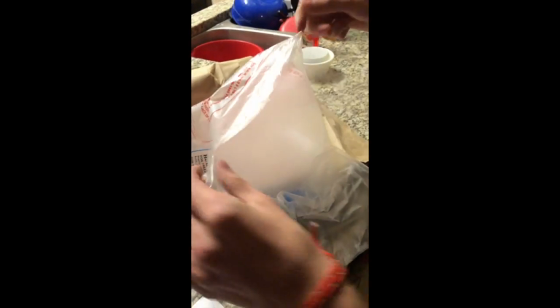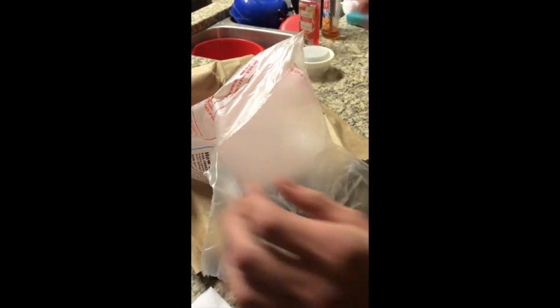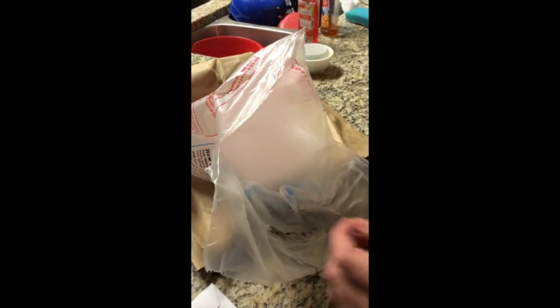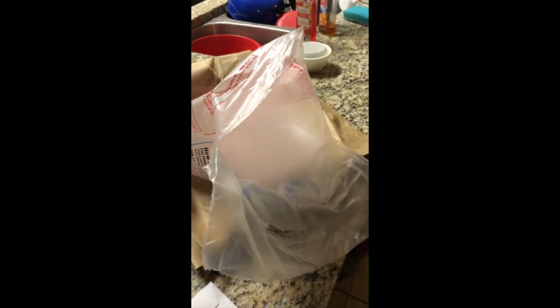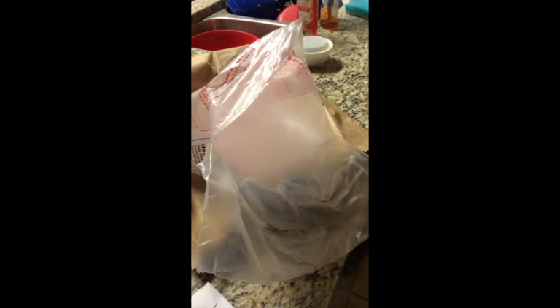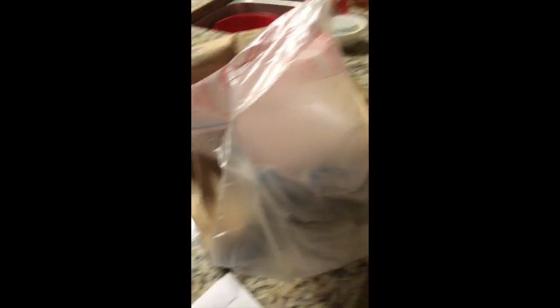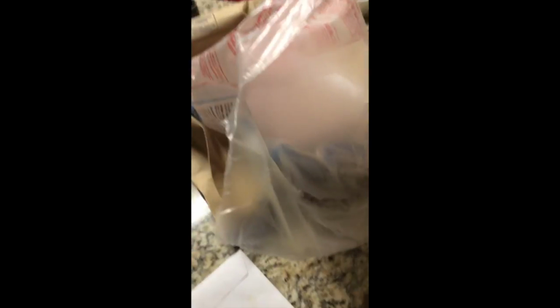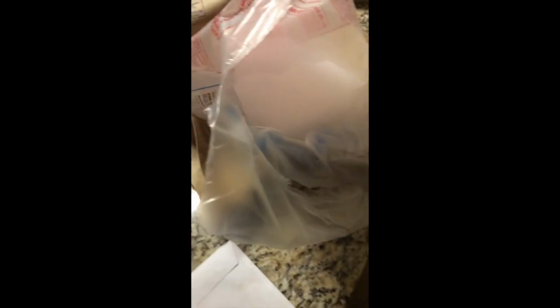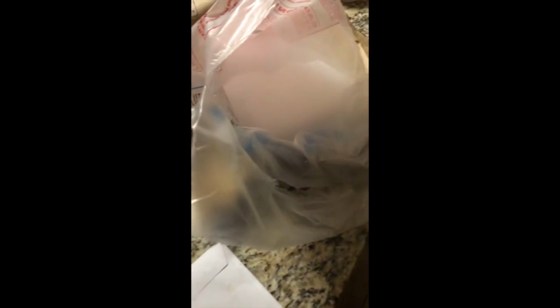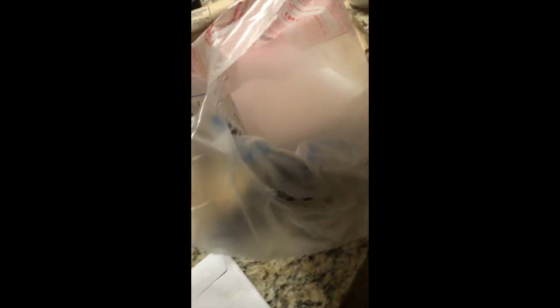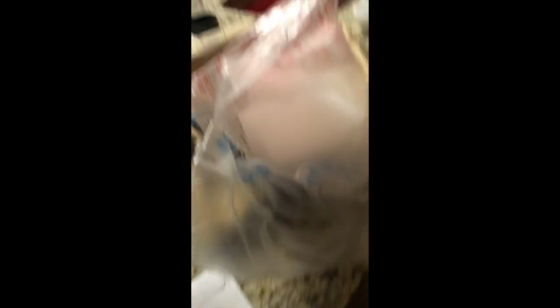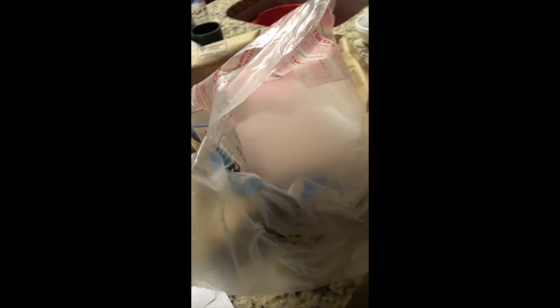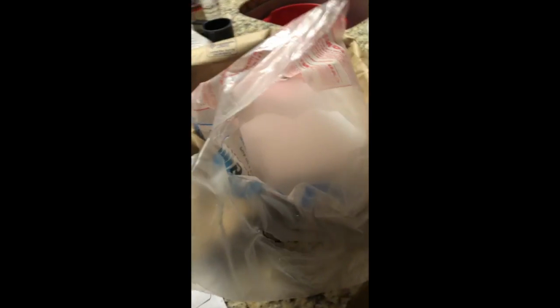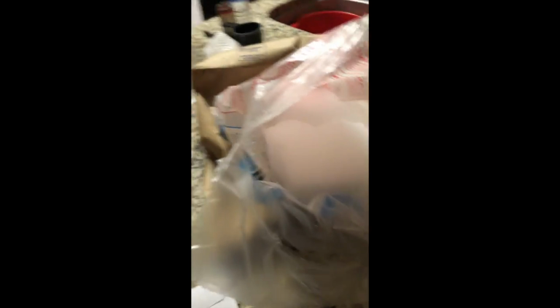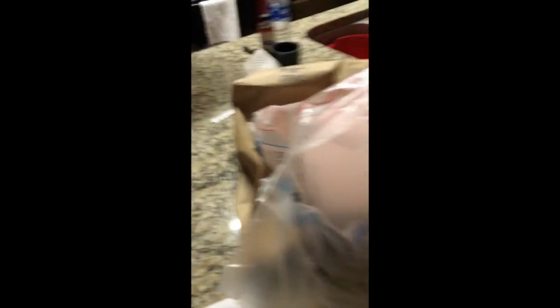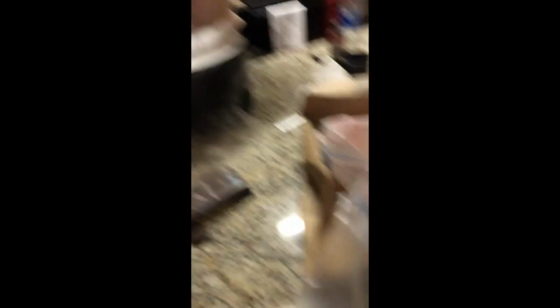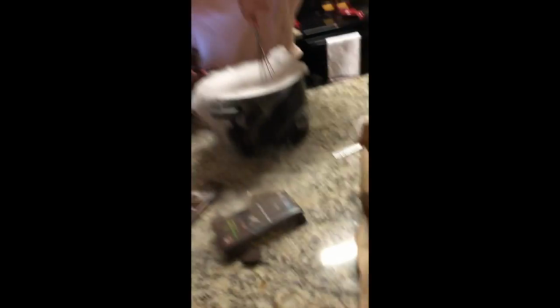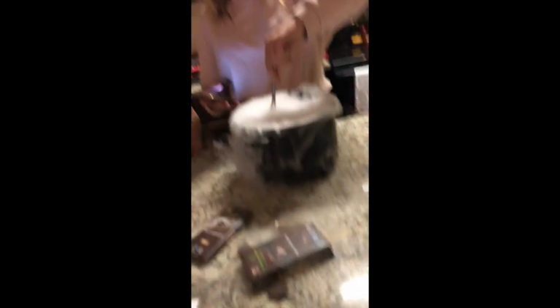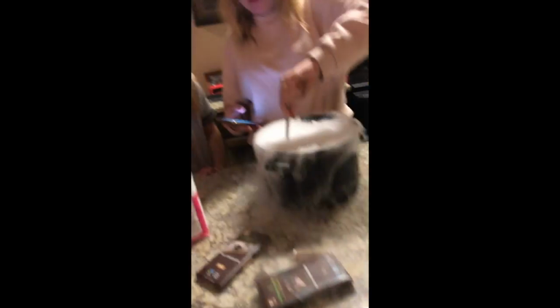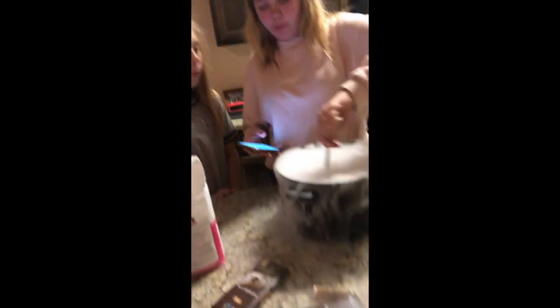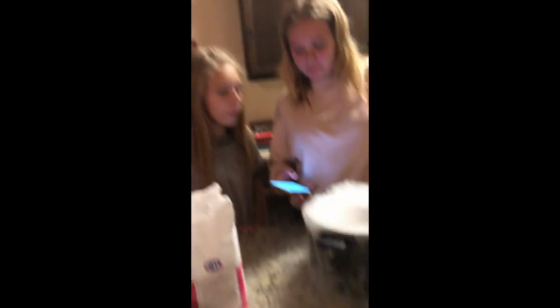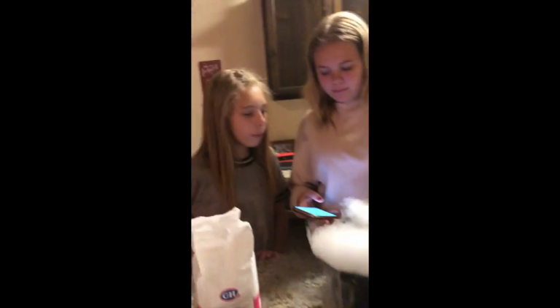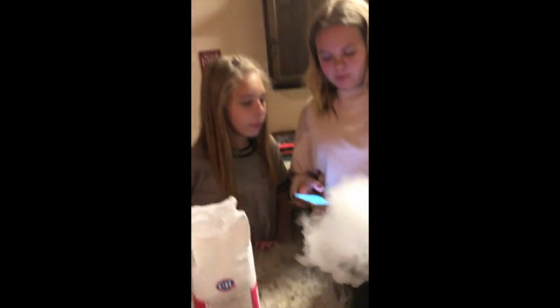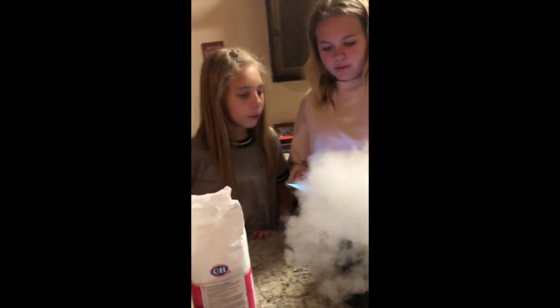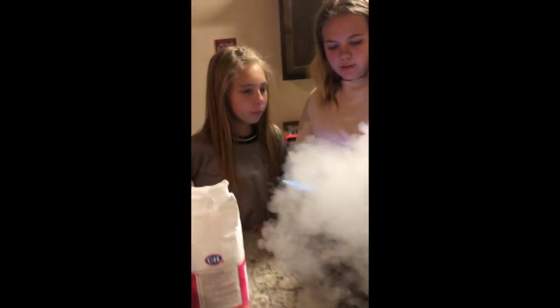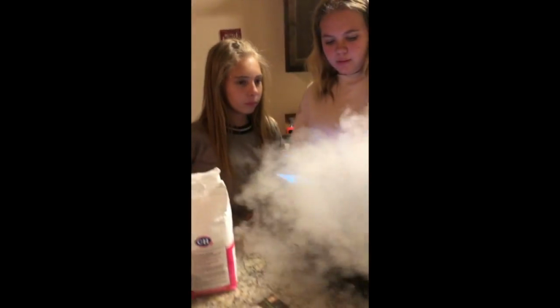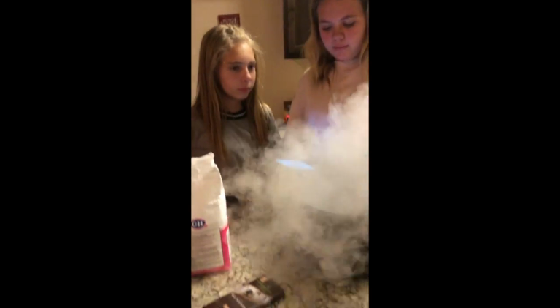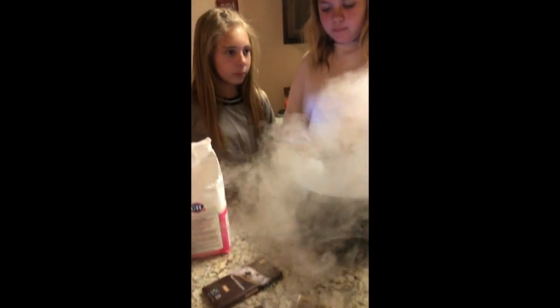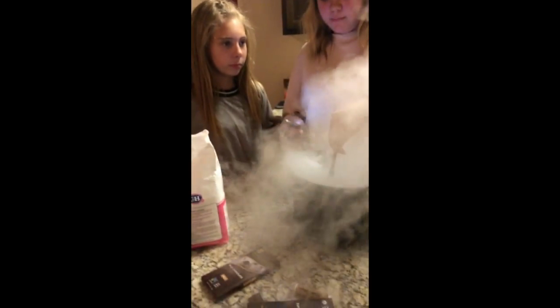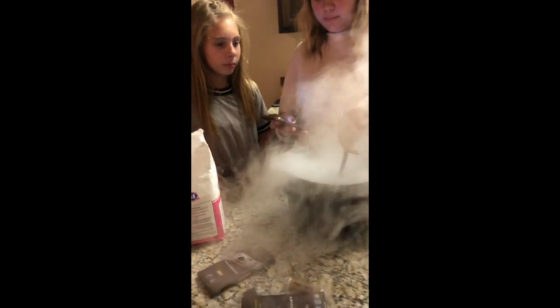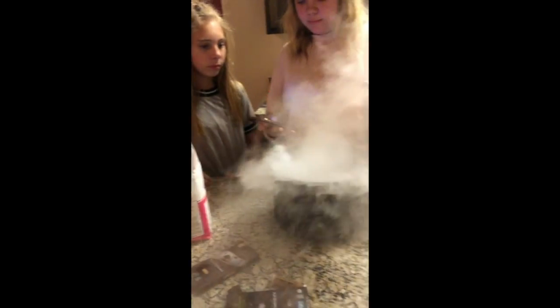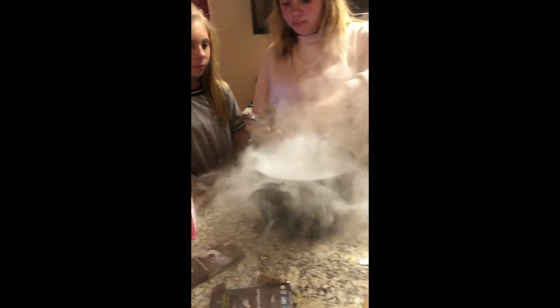I want to mix this. I want to mix it a minute more. We need something to...